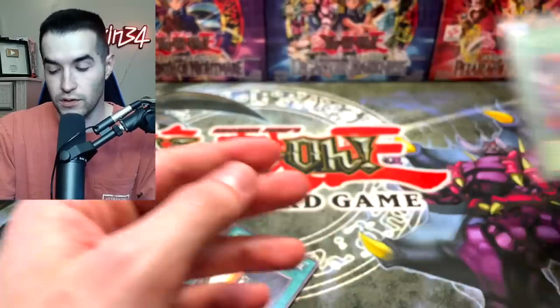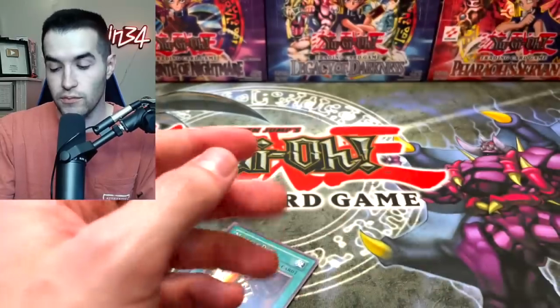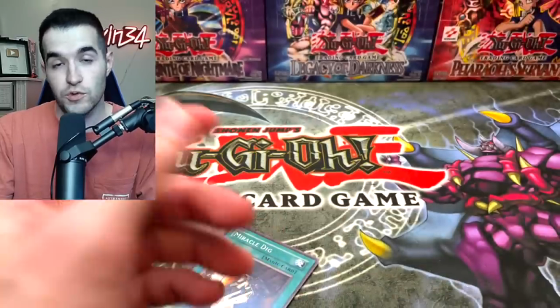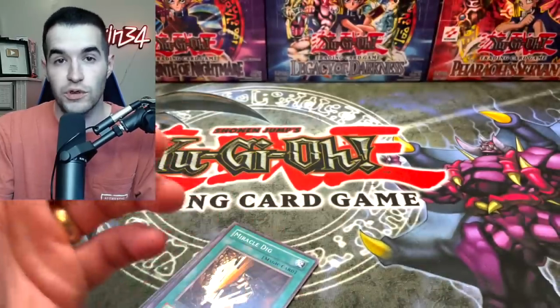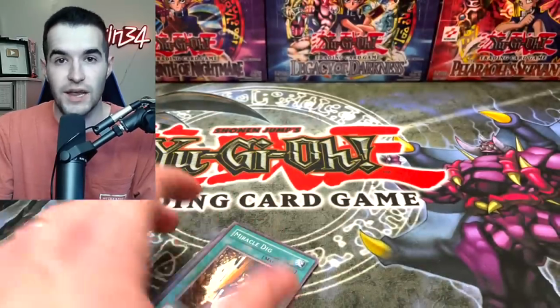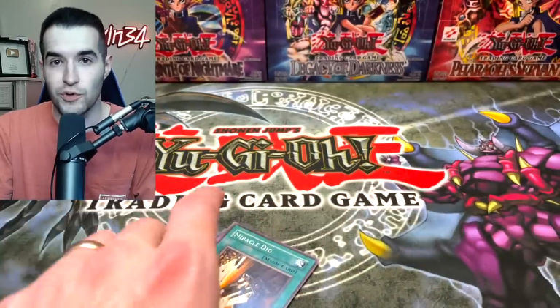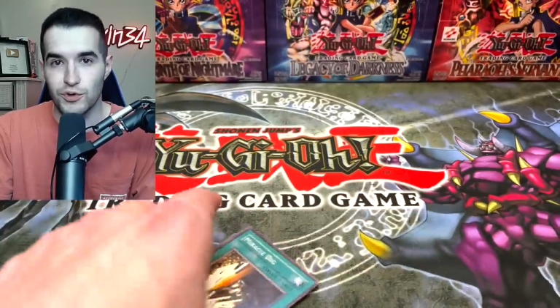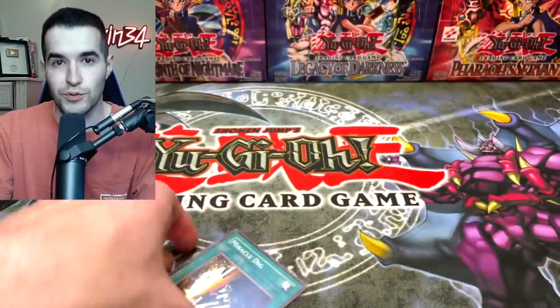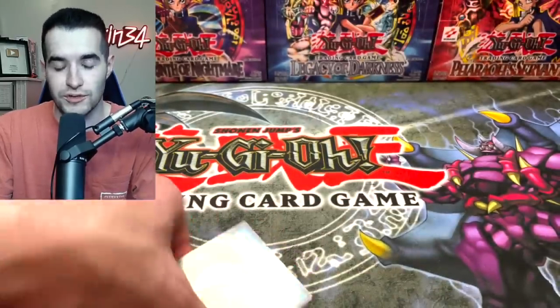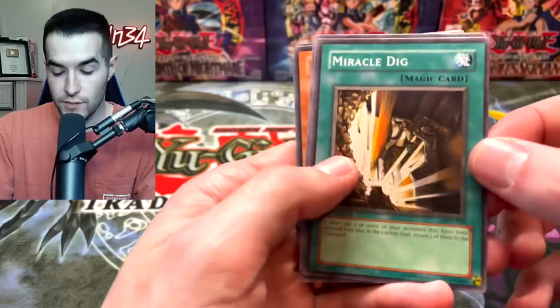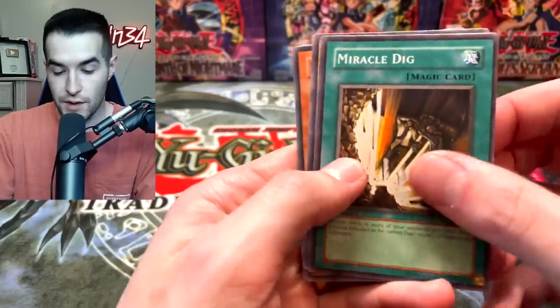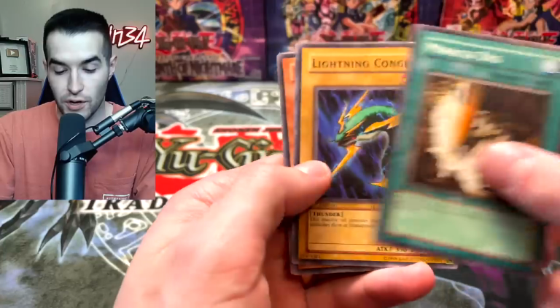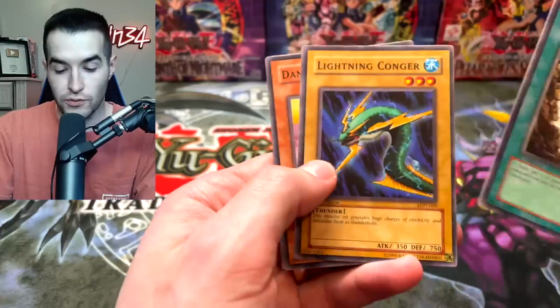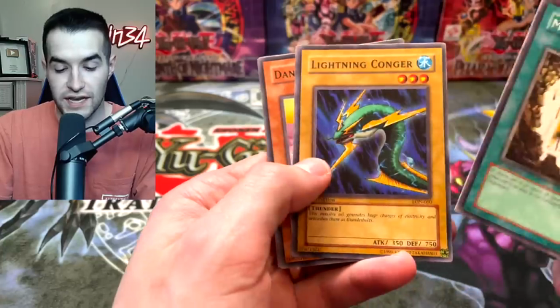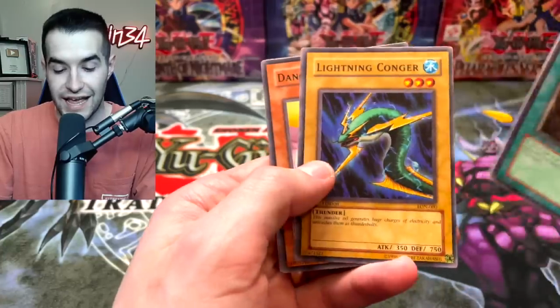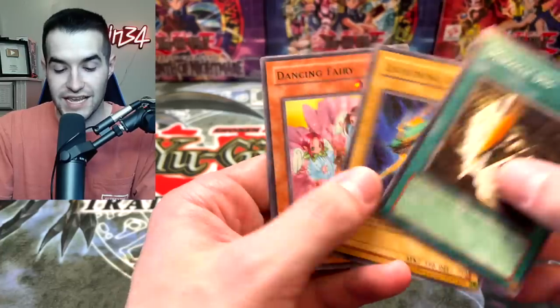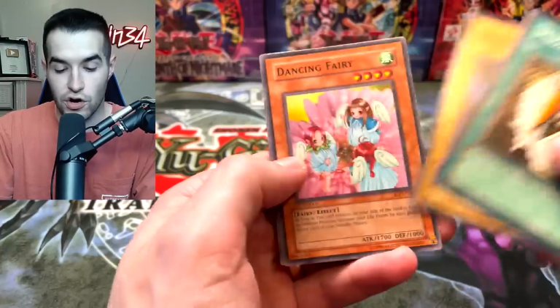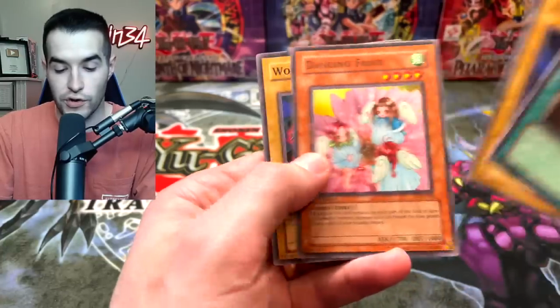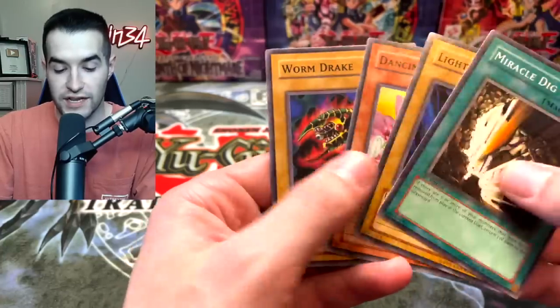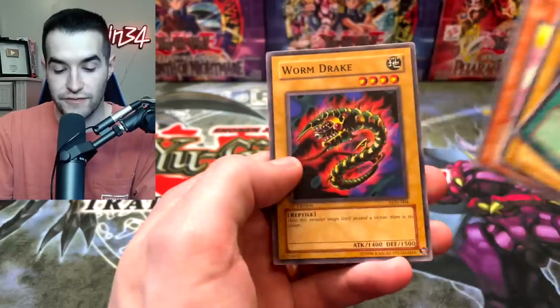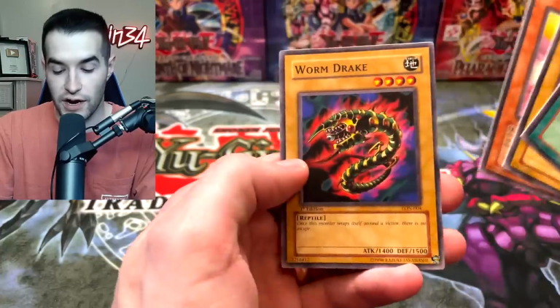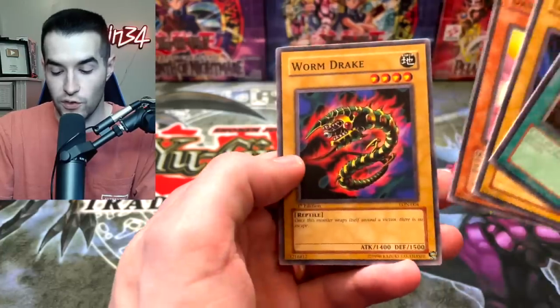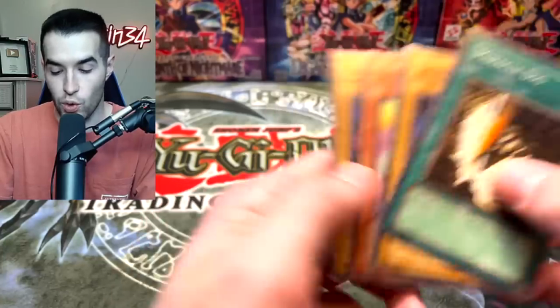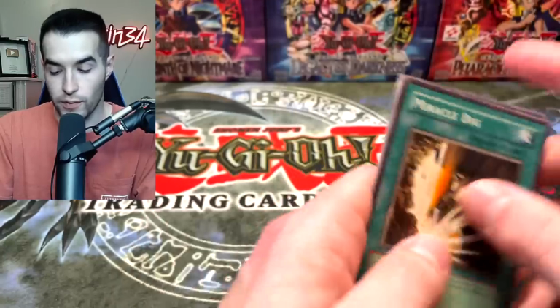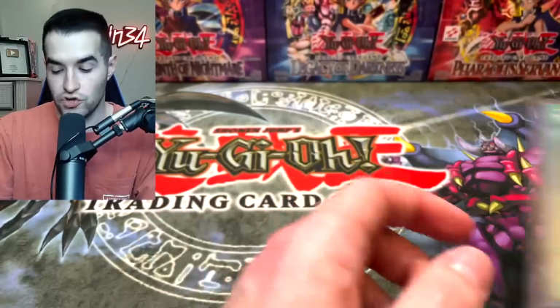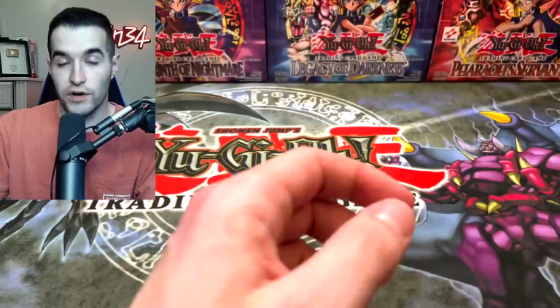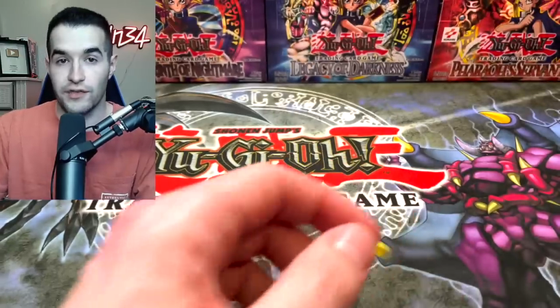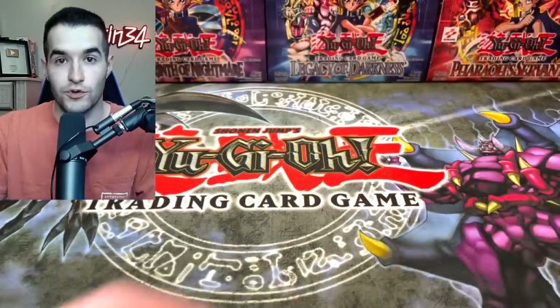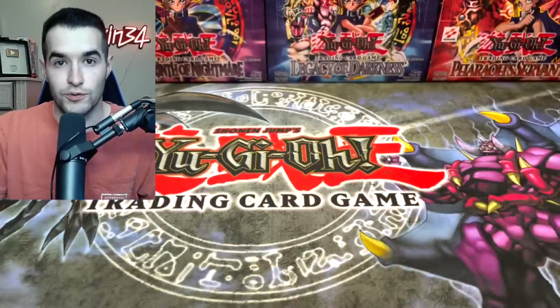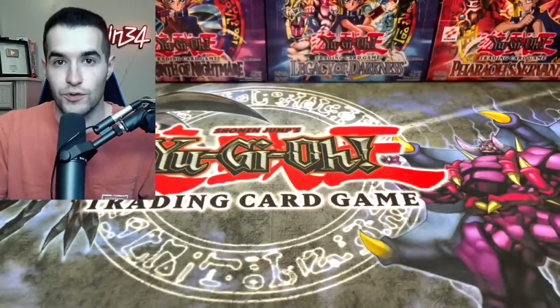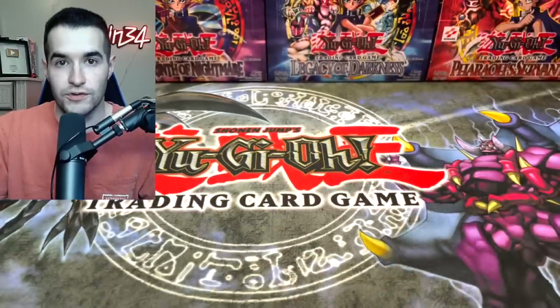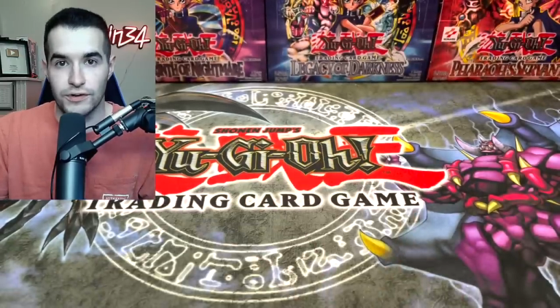So we're leading up to those Ultra Rares. We got Miracle Dig, Lightning Conger, Dancing Fairy, and the Worm Drake. Those old school cards are awesome.